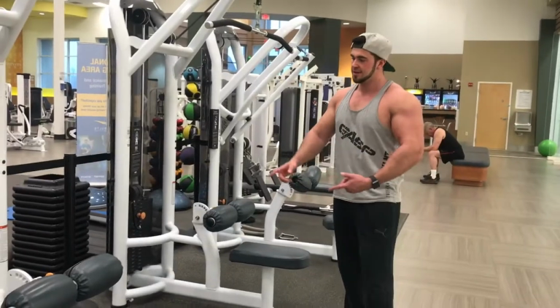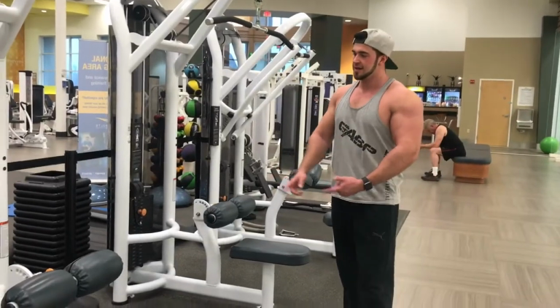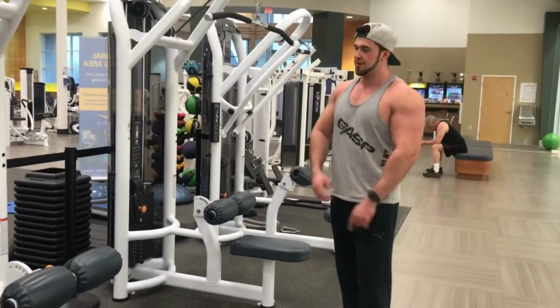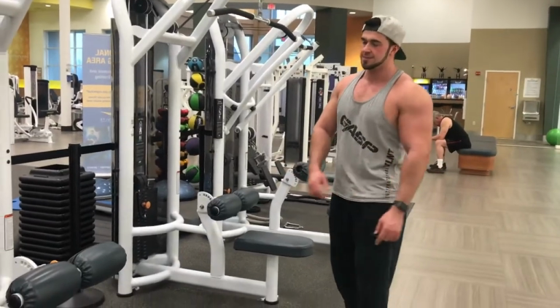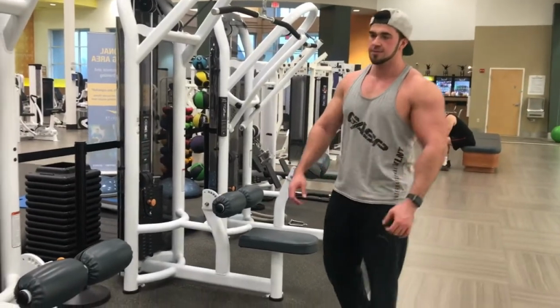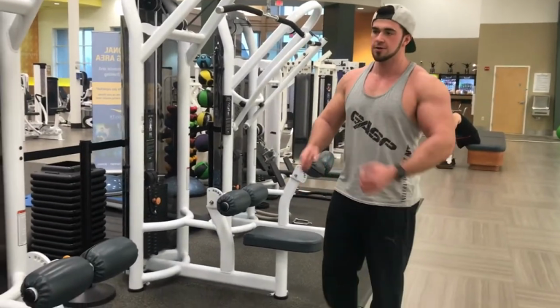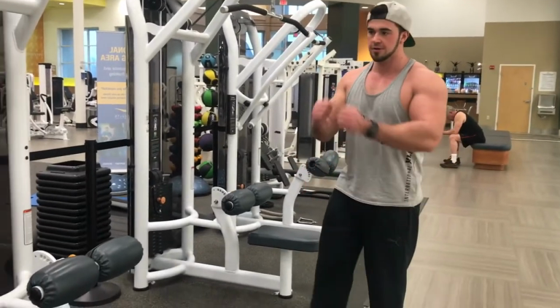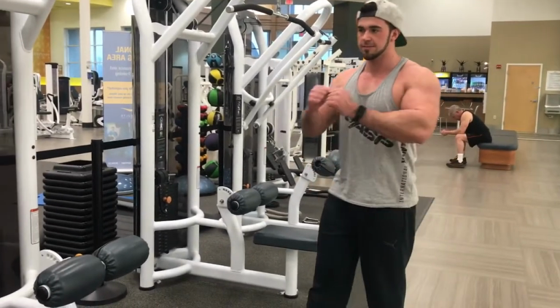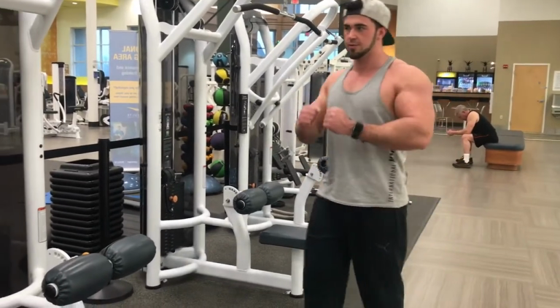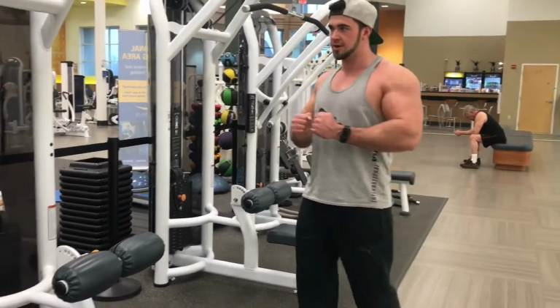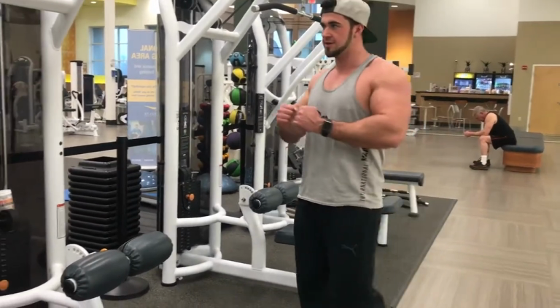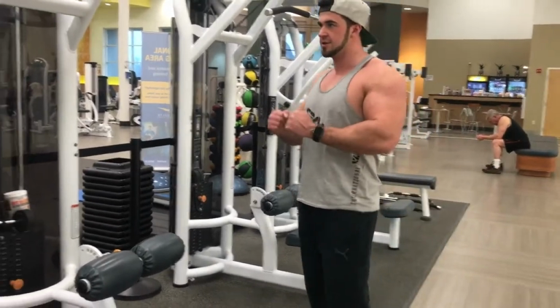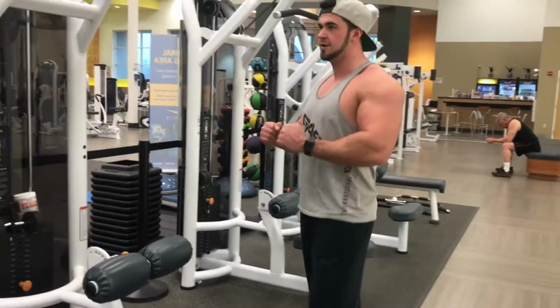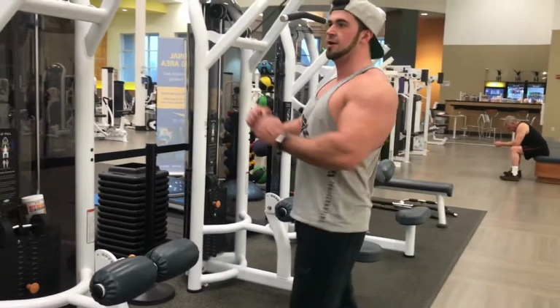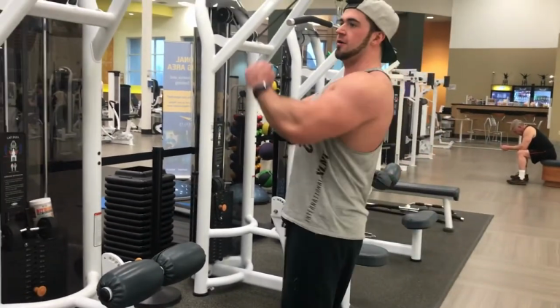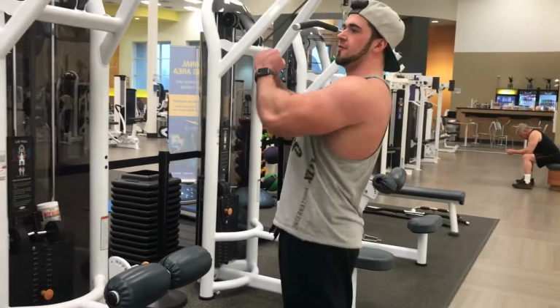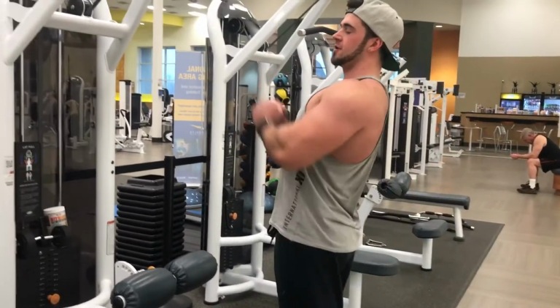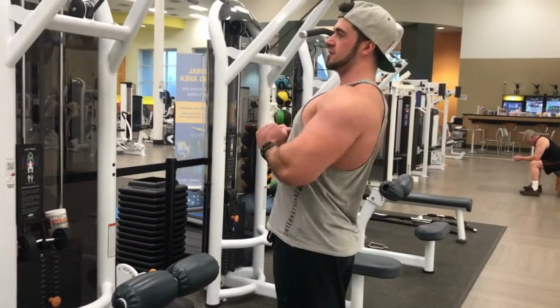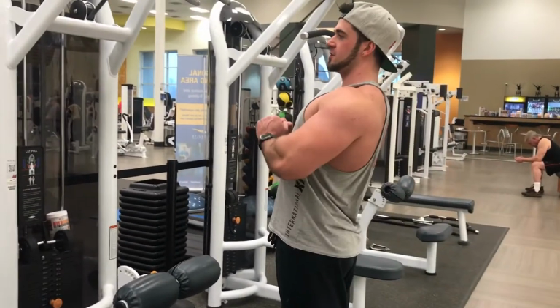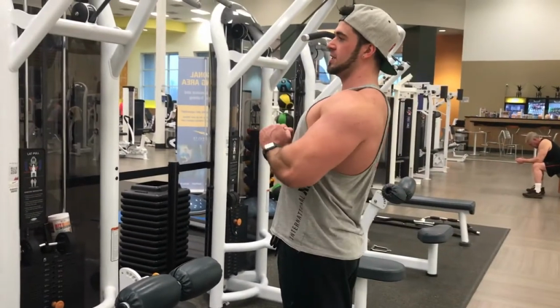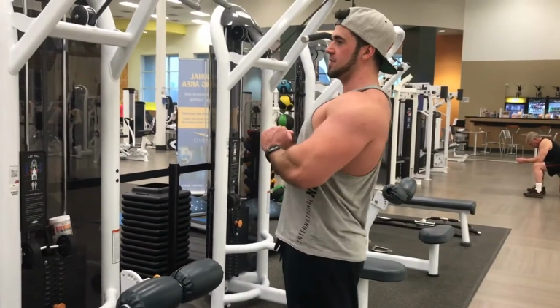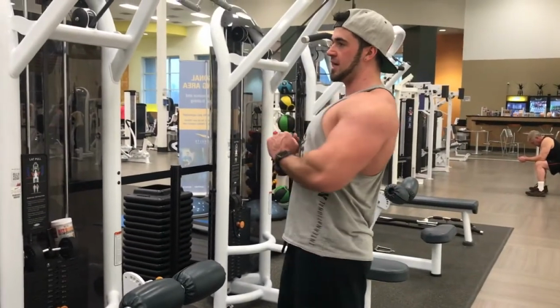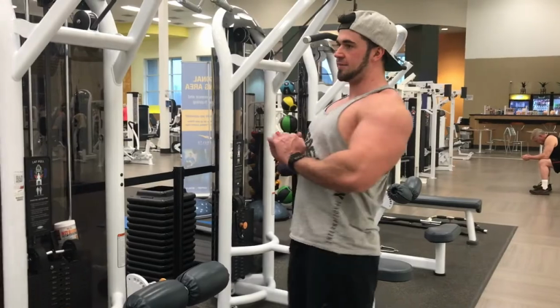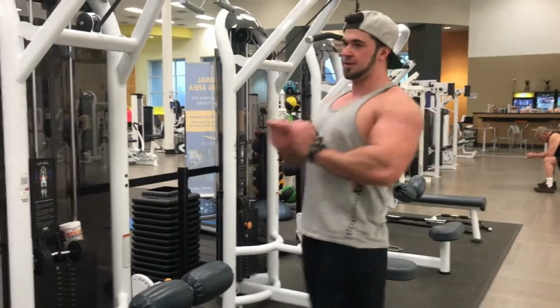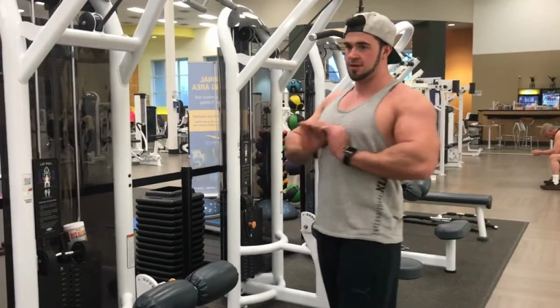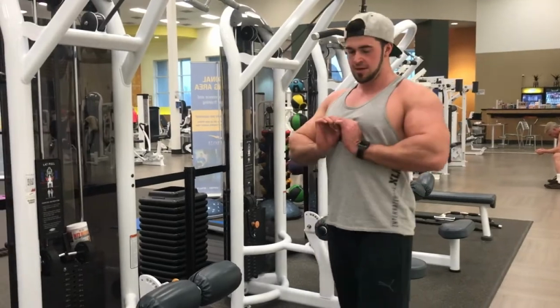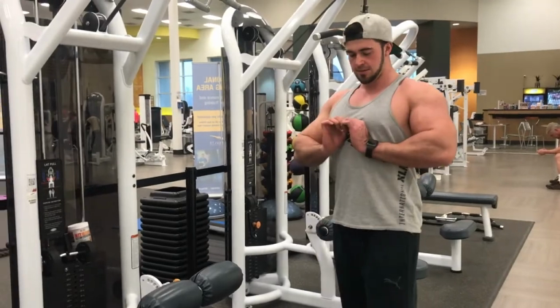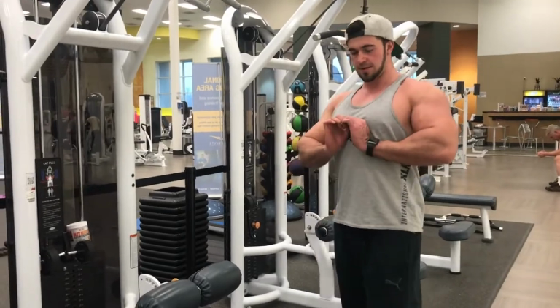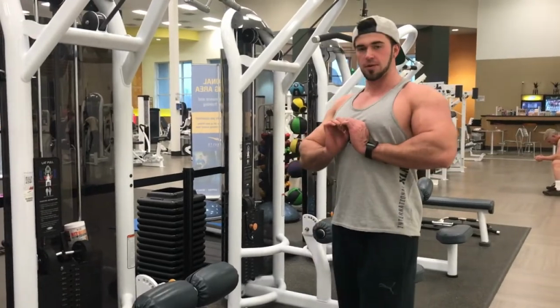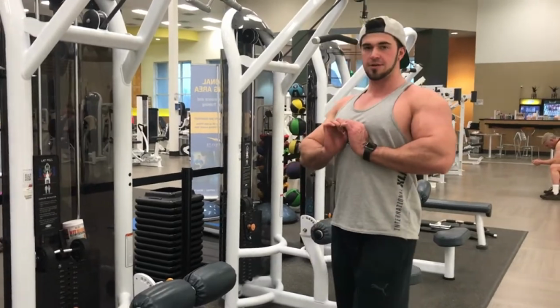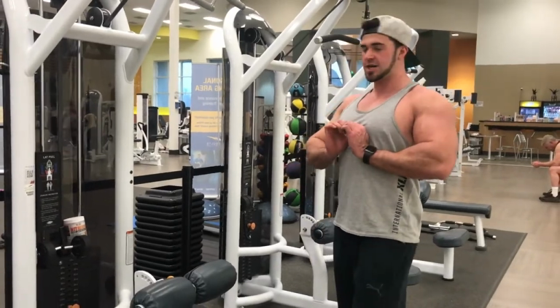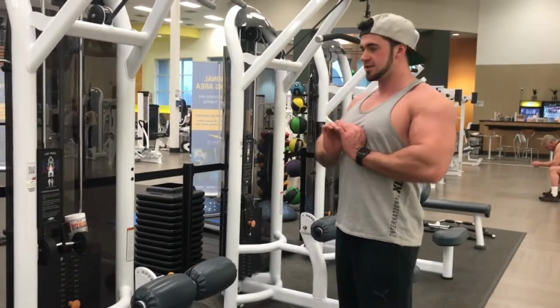Now we're doing some close grip pulldowns — really focus on the squeeze at the bottom, right below the chest.